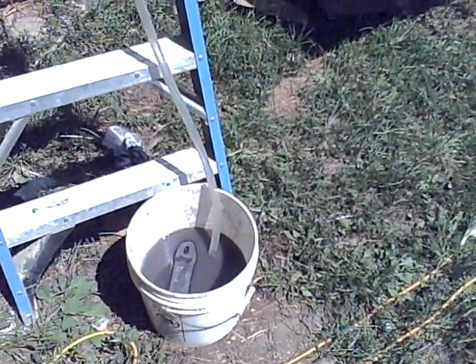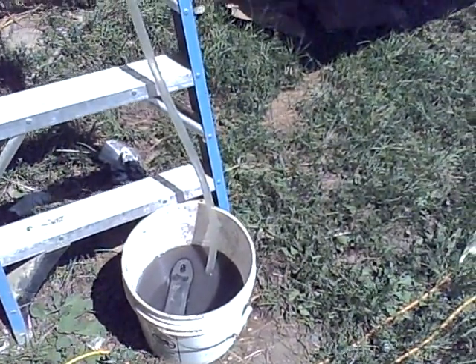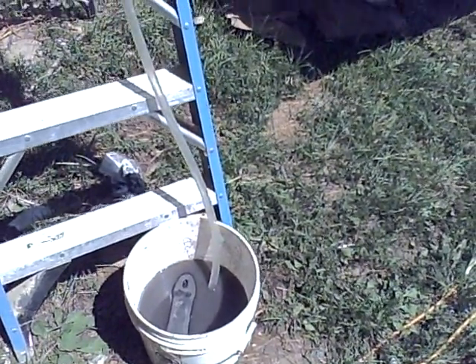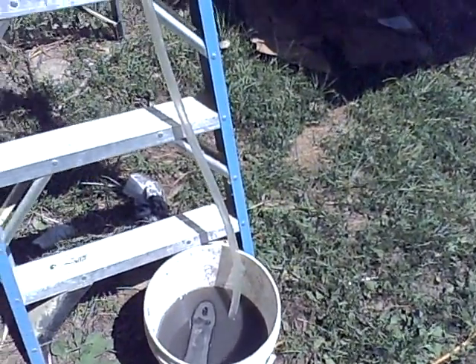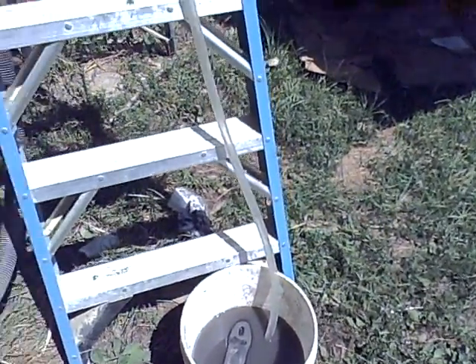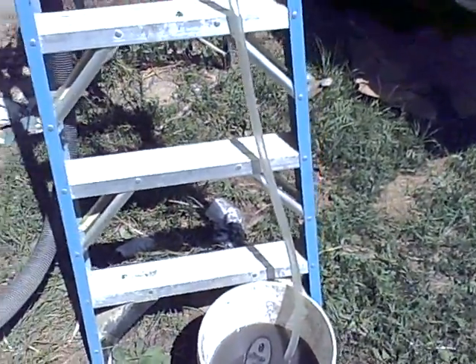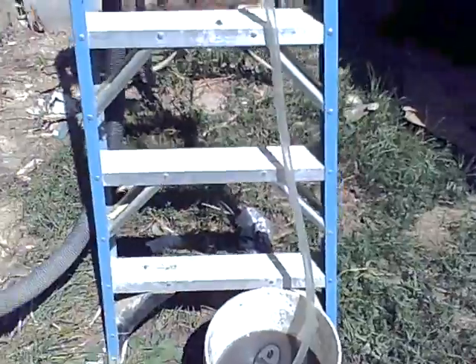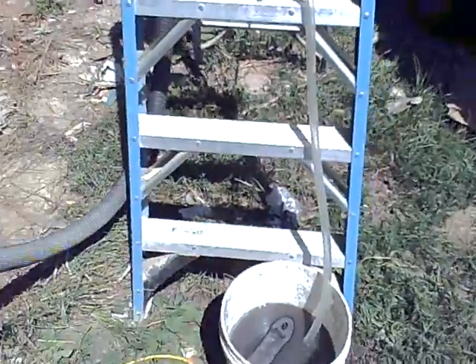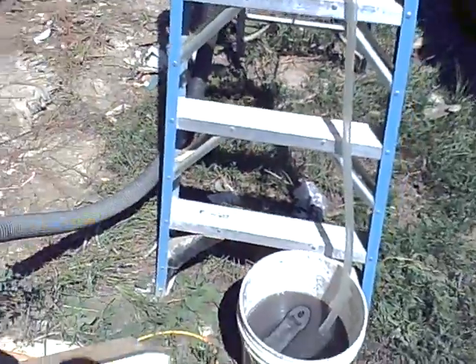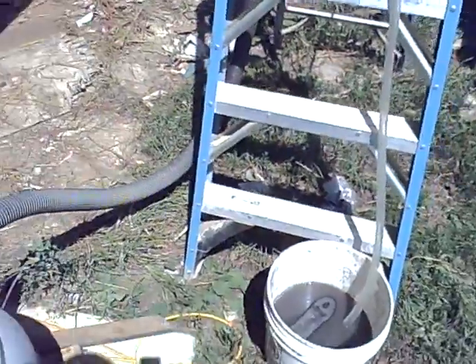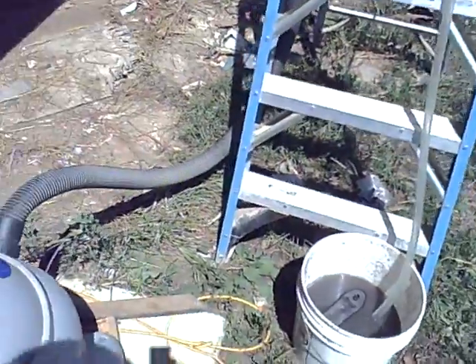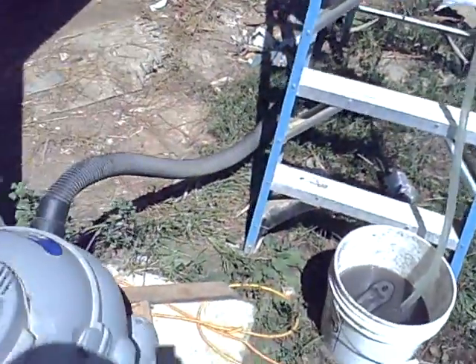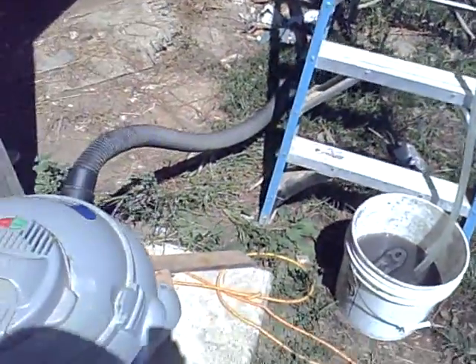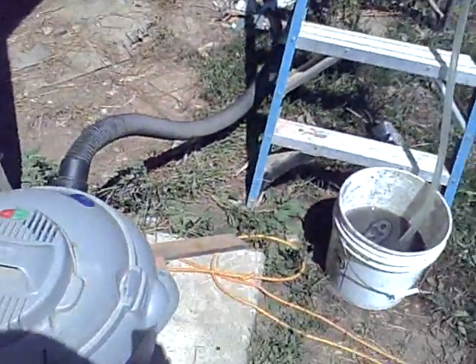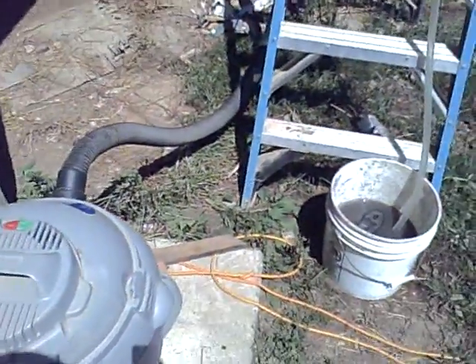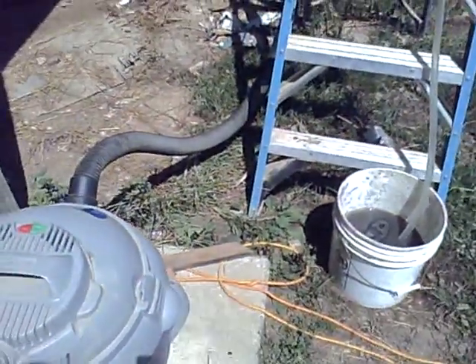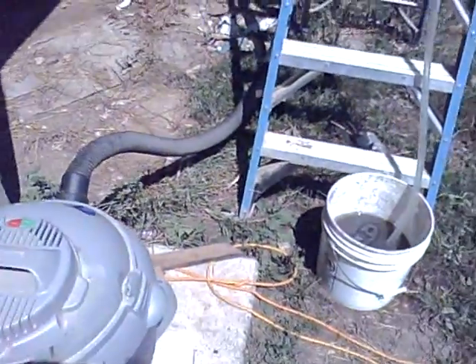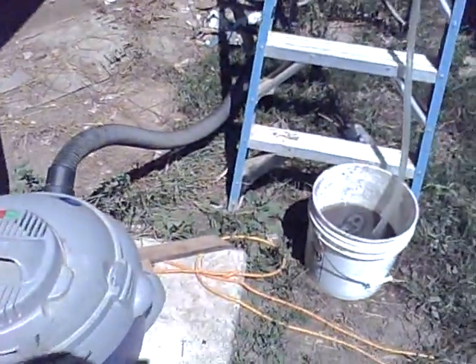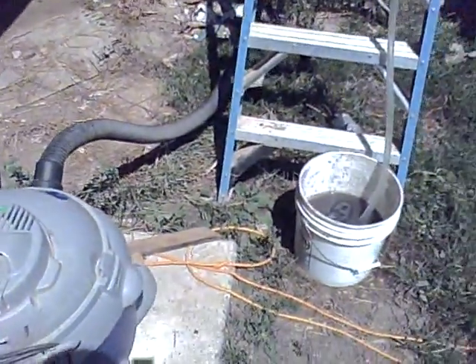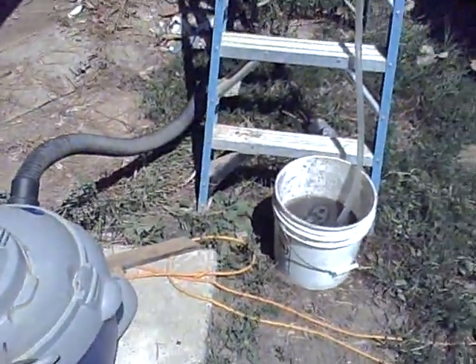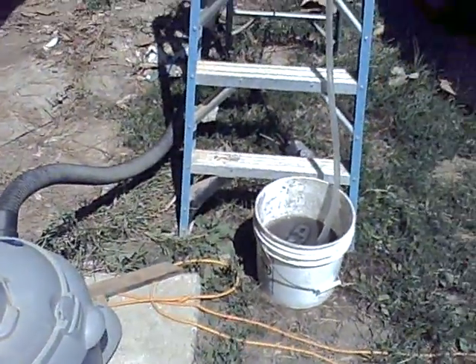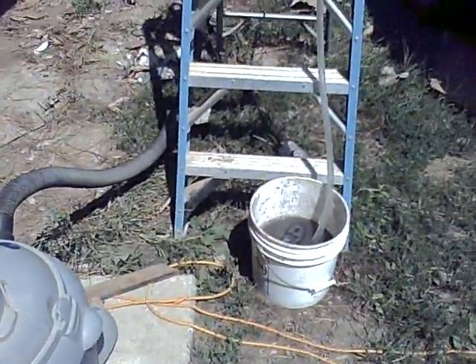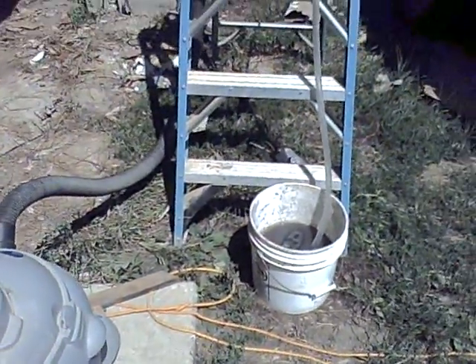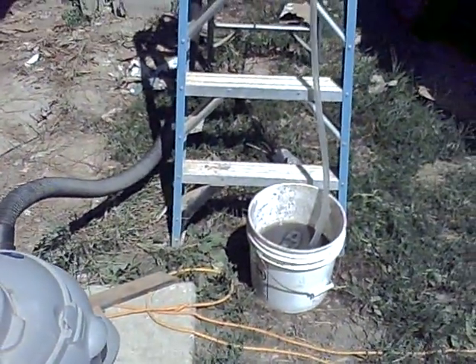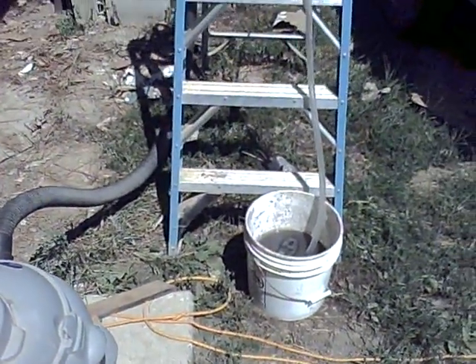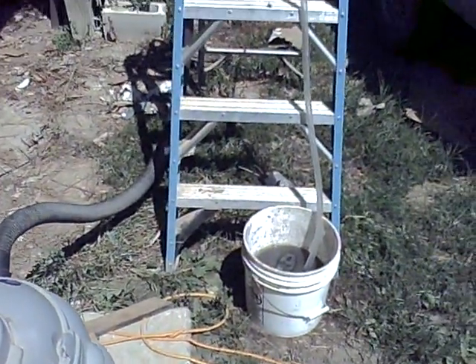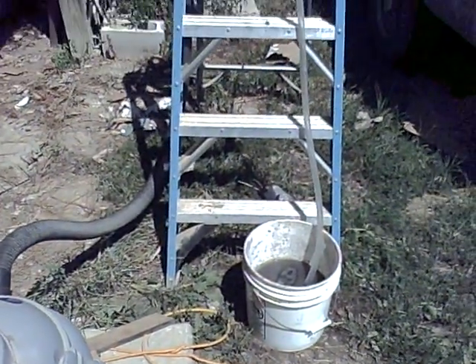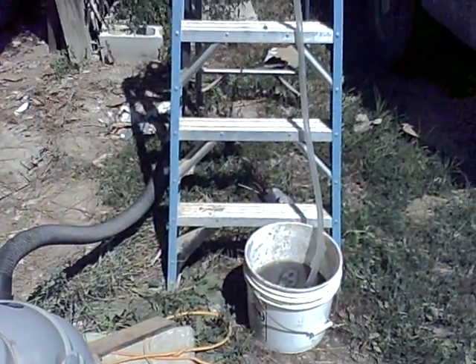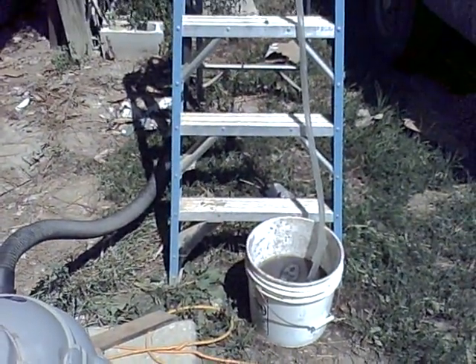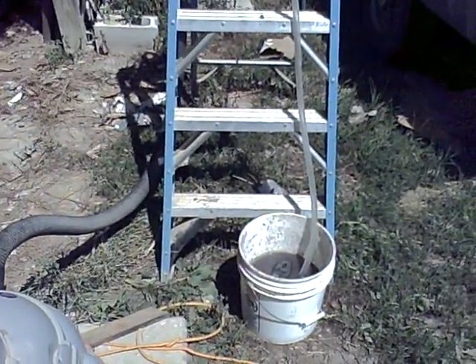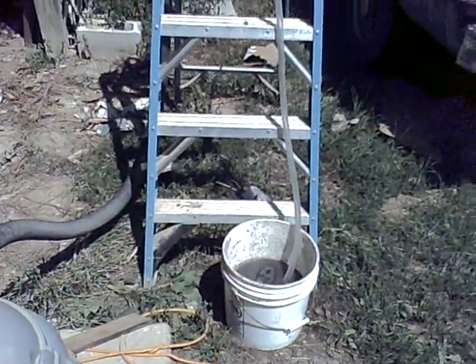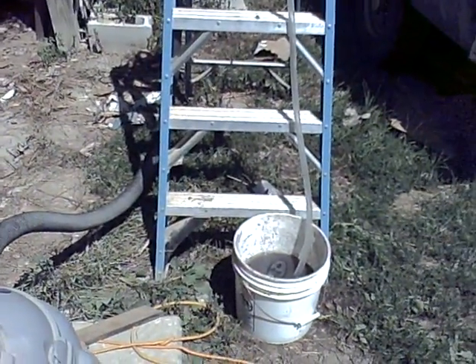So there you have it. The little blower made about seven or eight inches. The shop vac made about 45 inches.